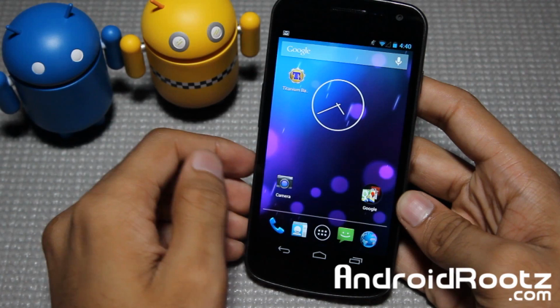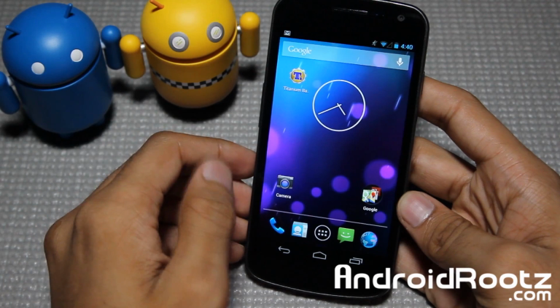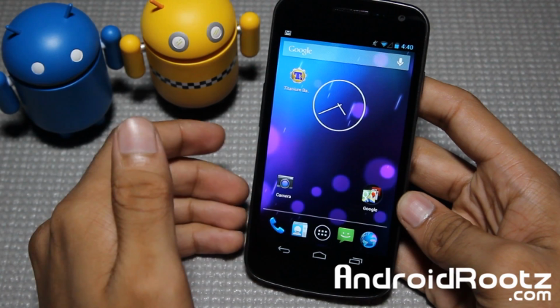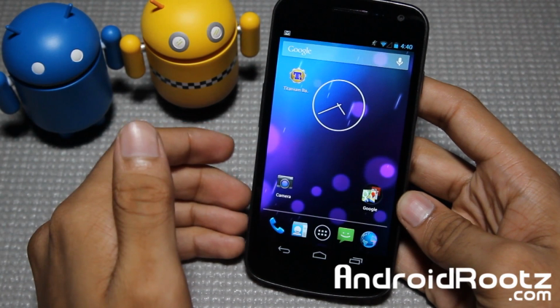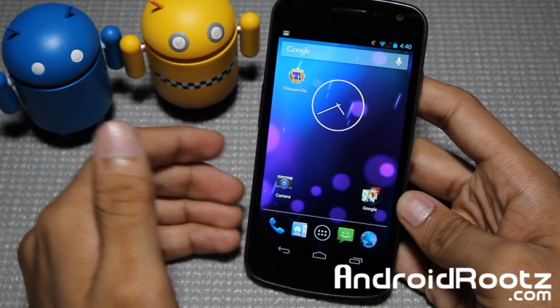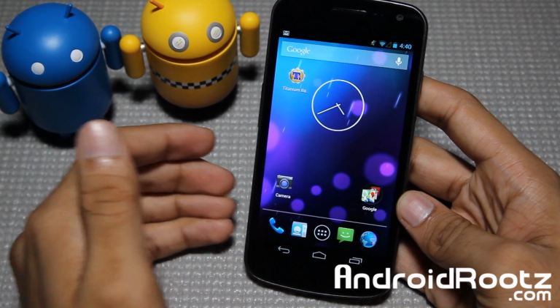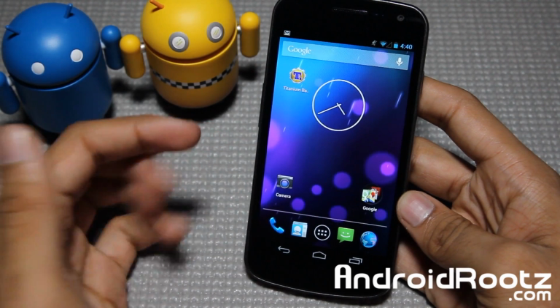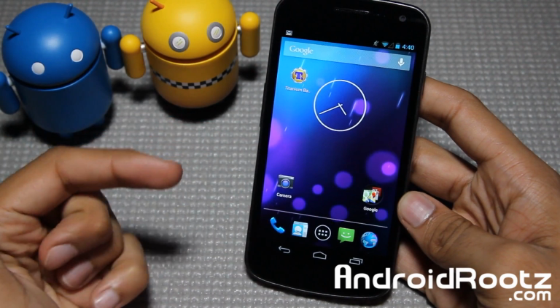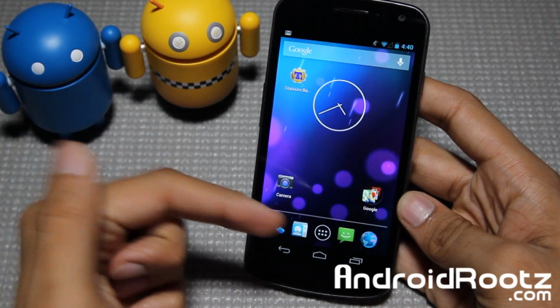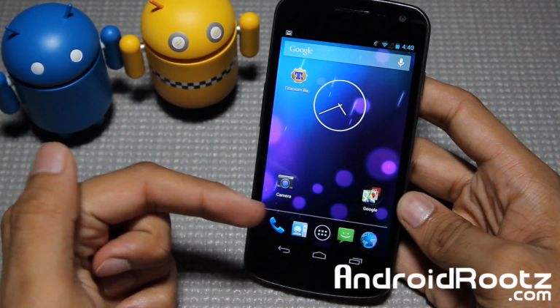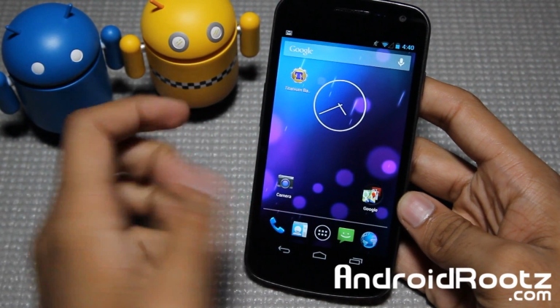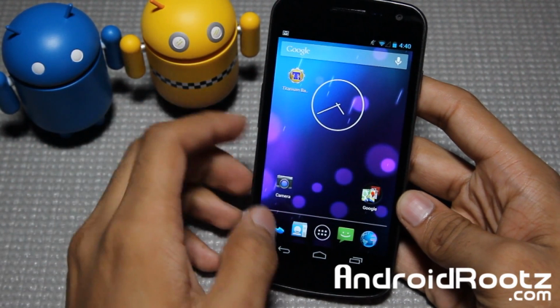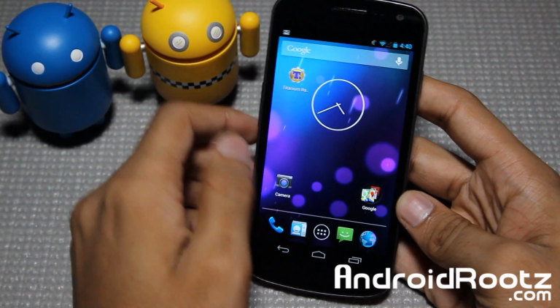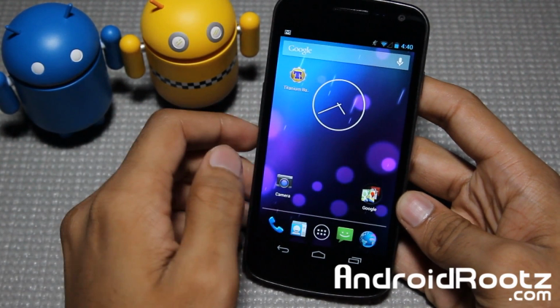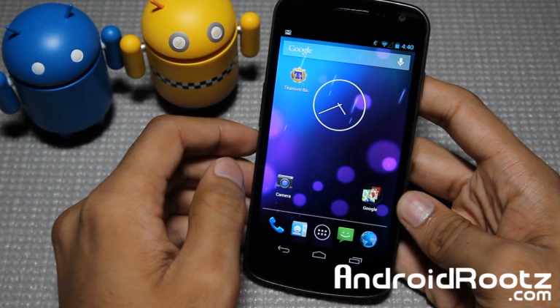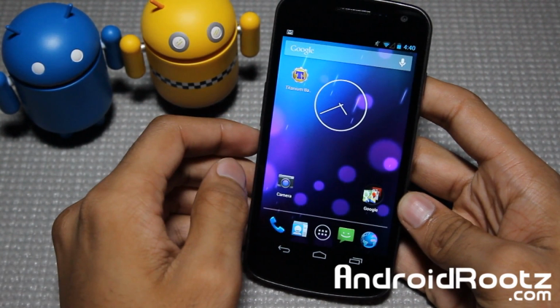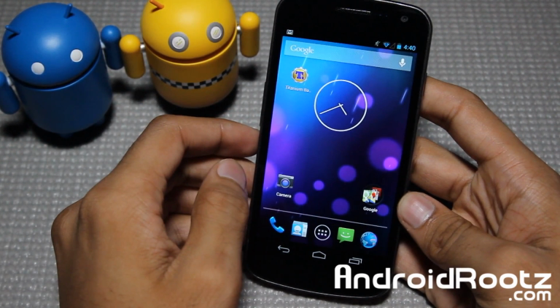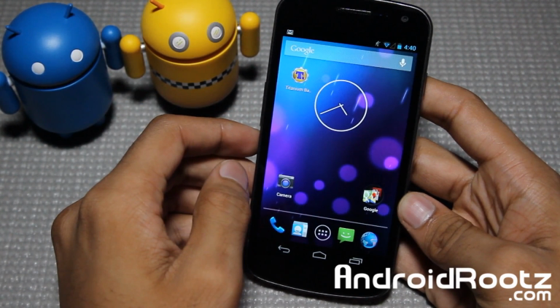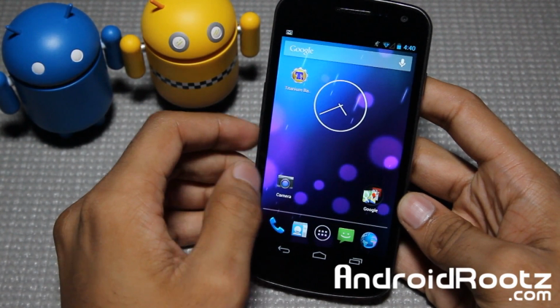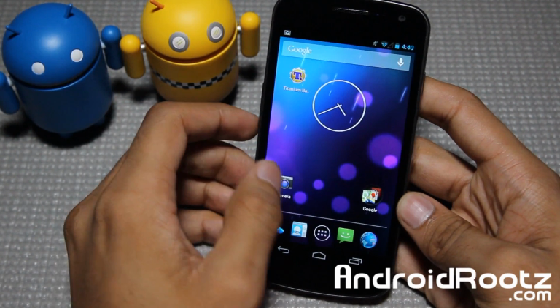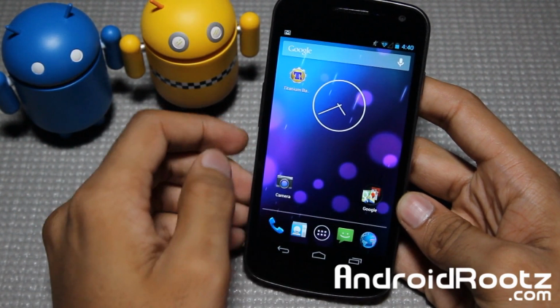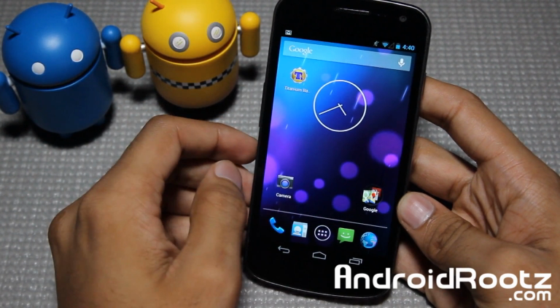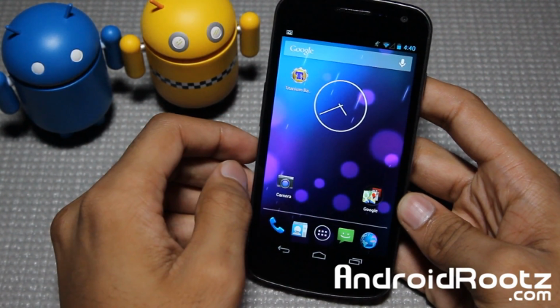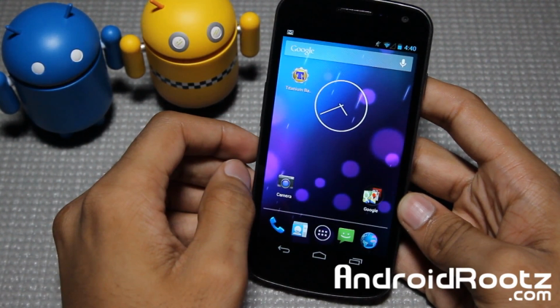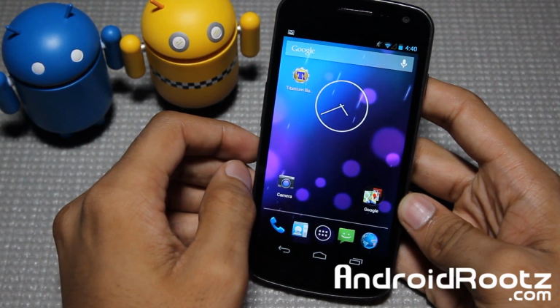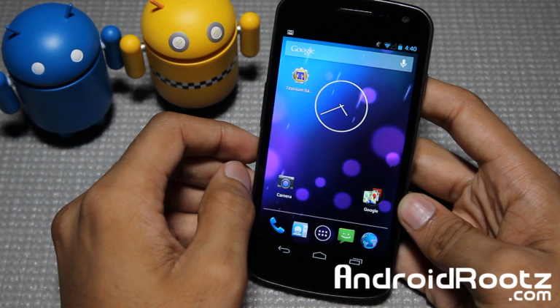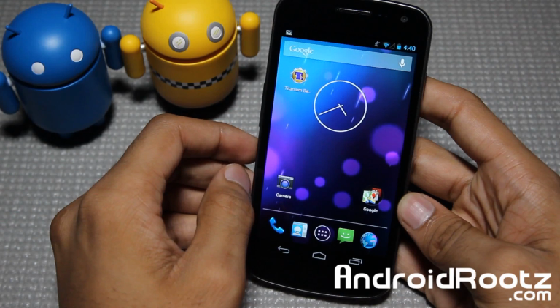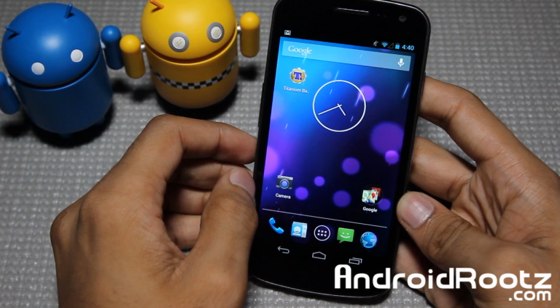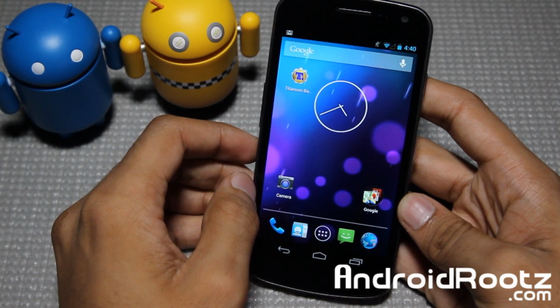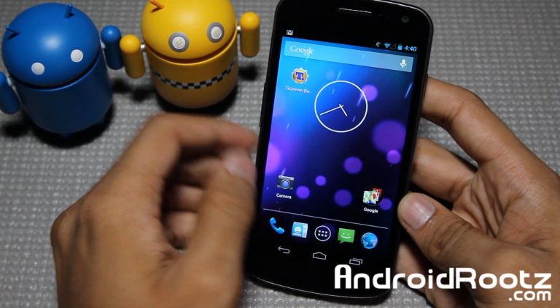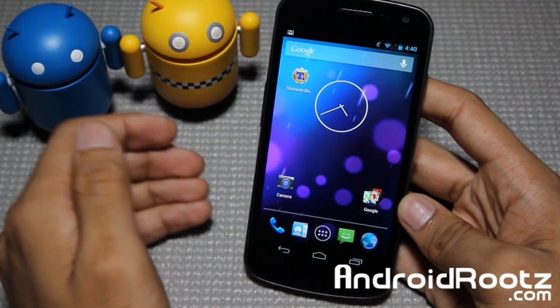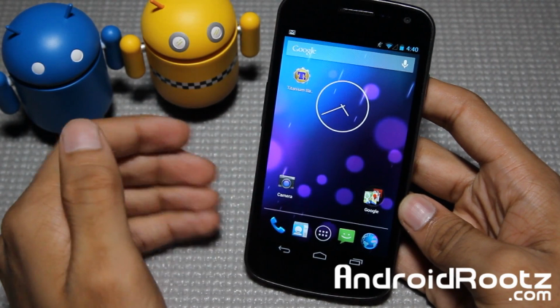Hey, what is up guys? I'm here from AndroidRoots.com and today we're taking a look at a ROM for your Galaxy Nexus.